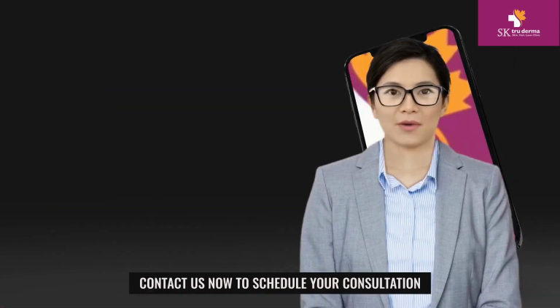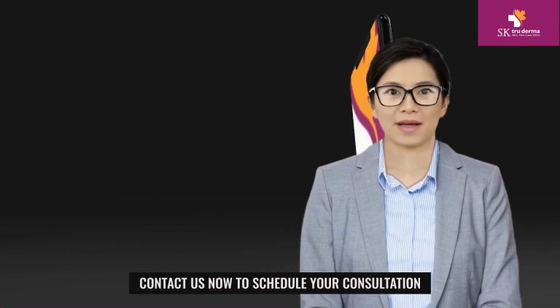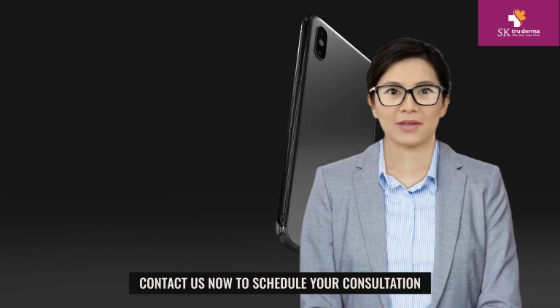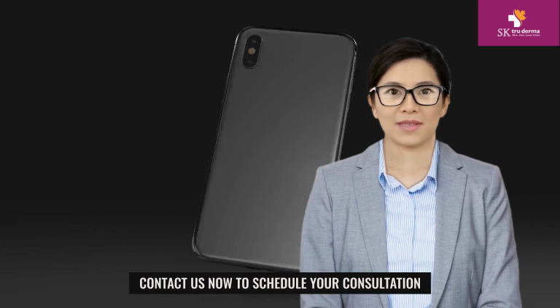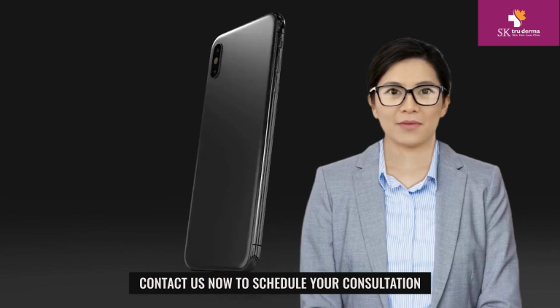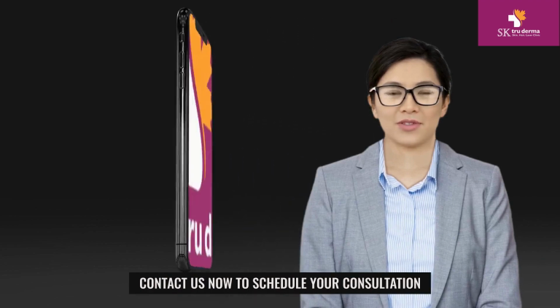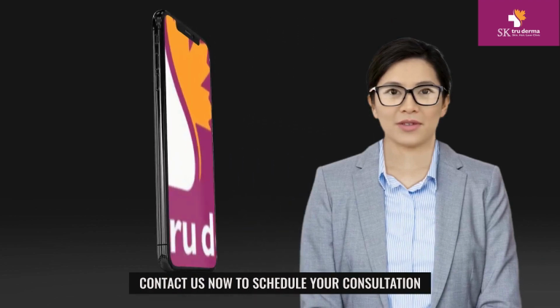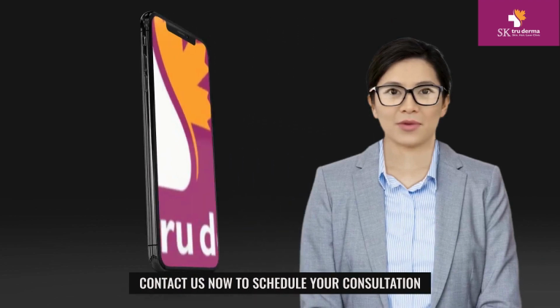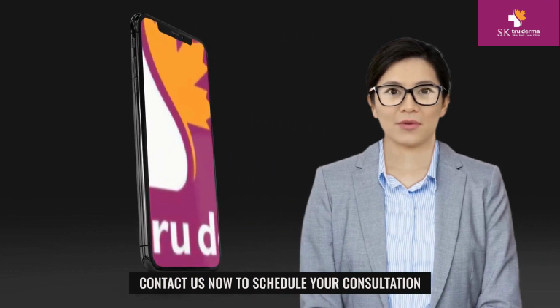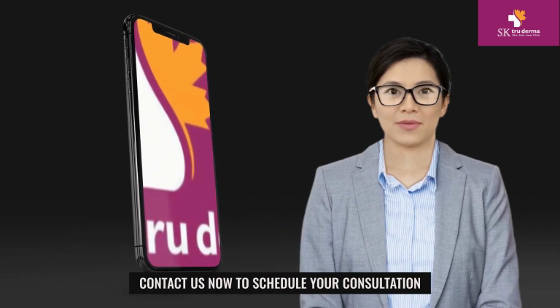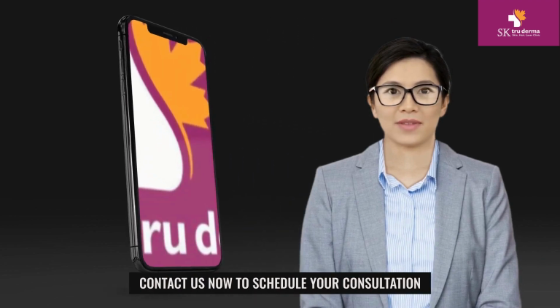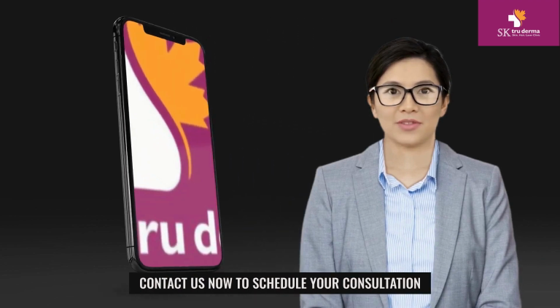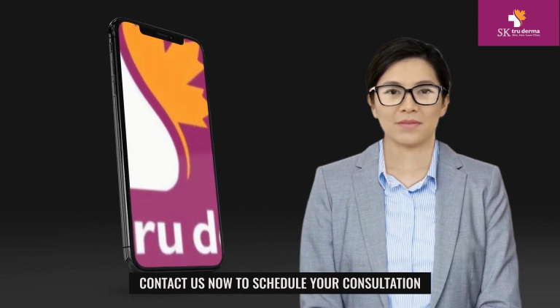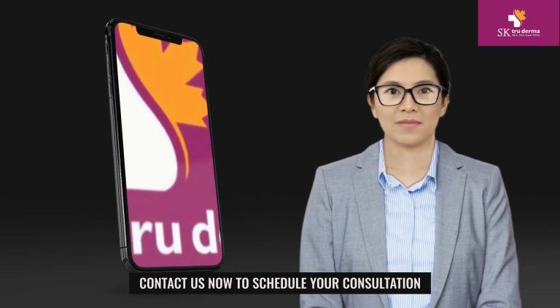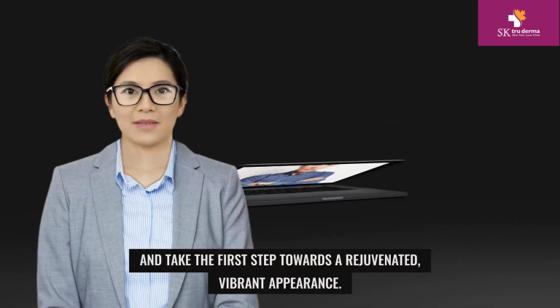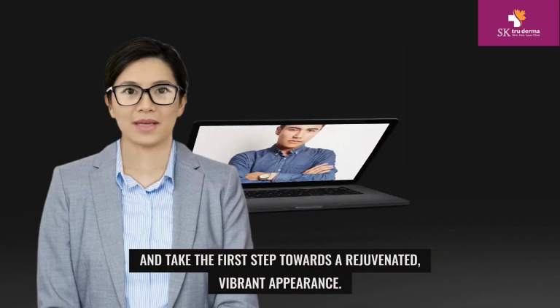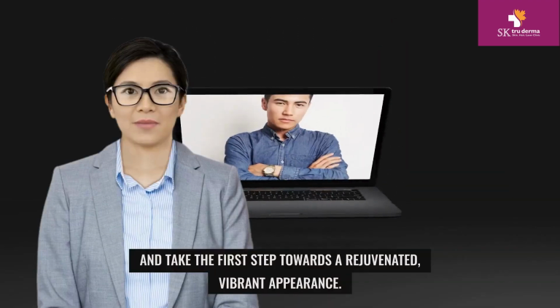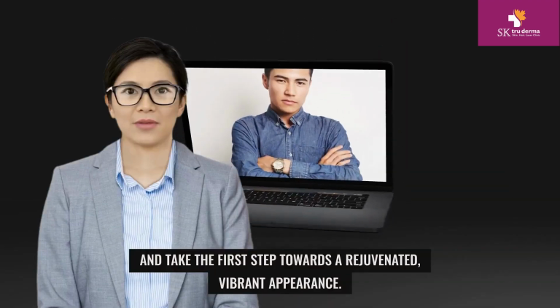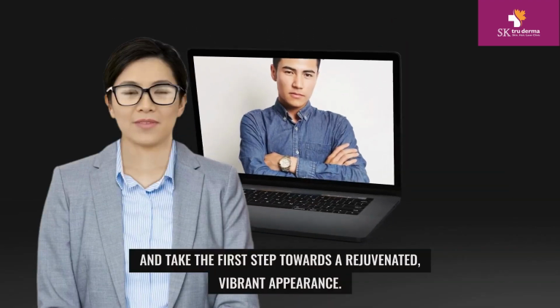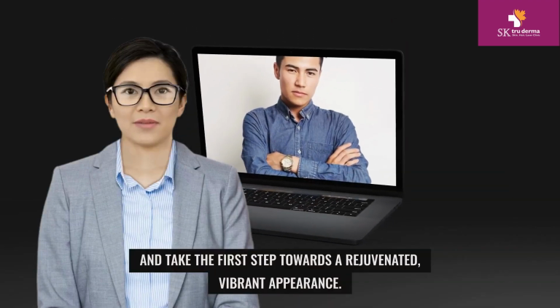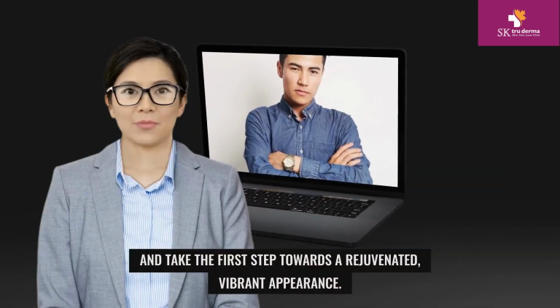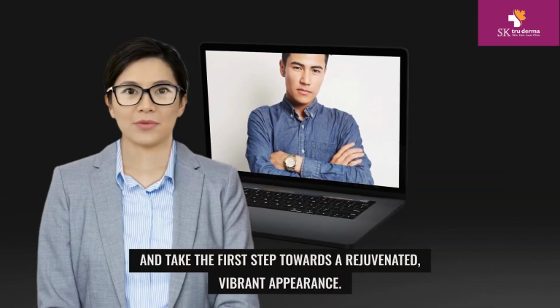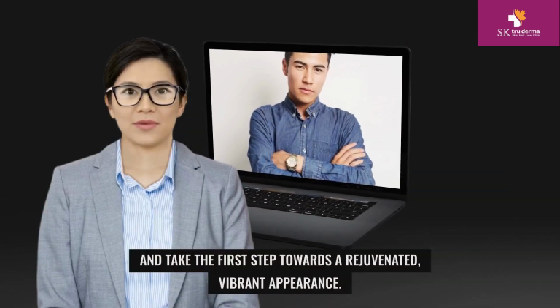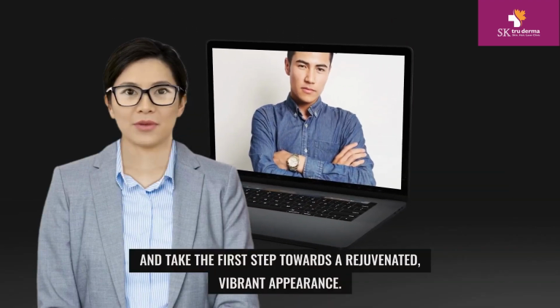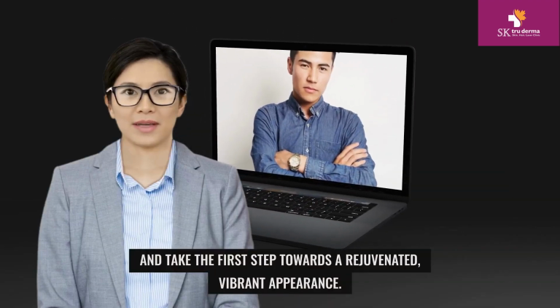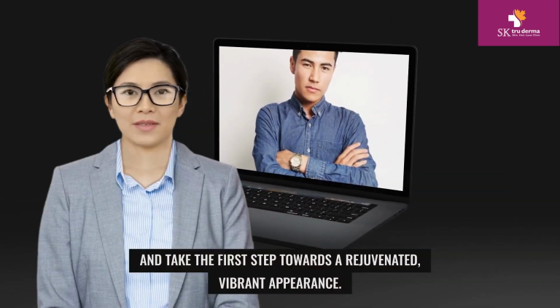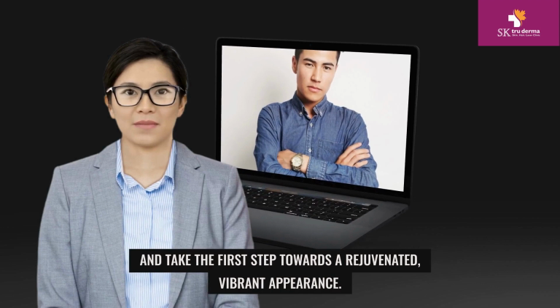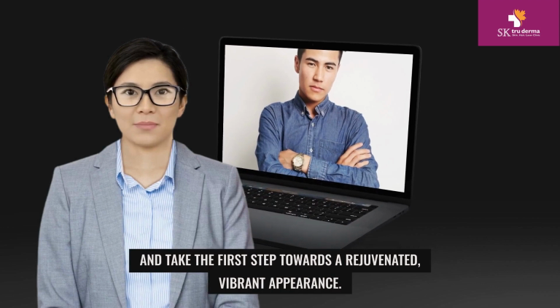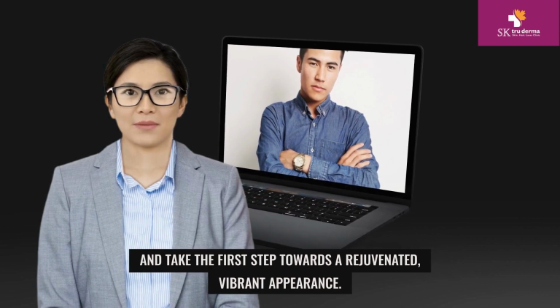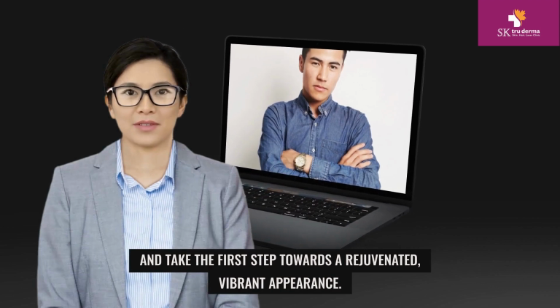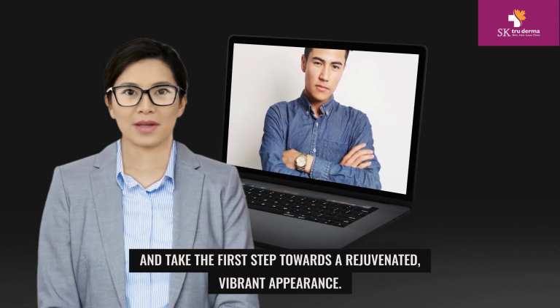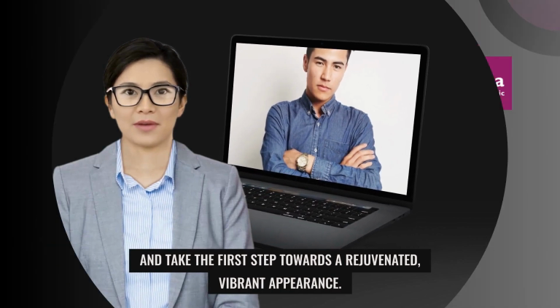Contact us now to schedule your consultation and take the first step towards a rejuvenated, vibrant appearance.